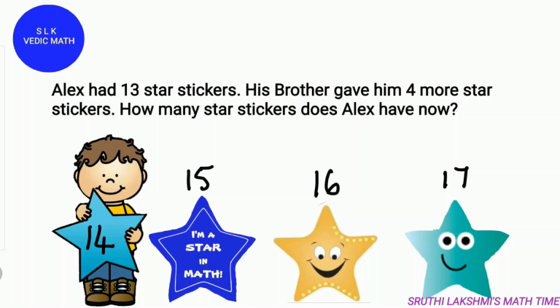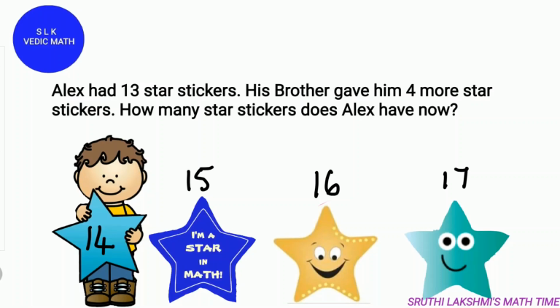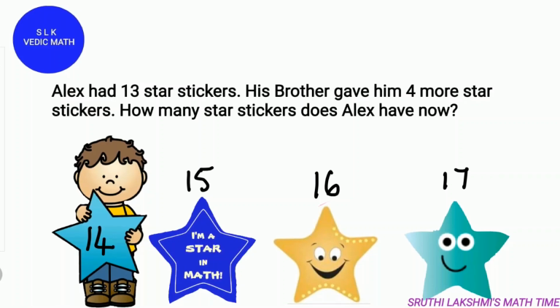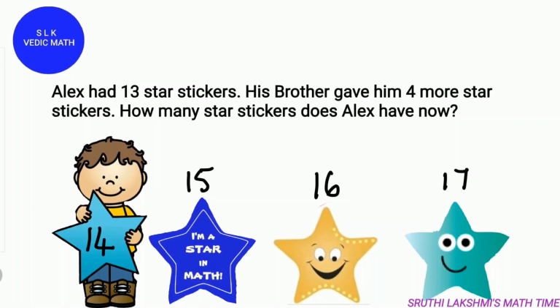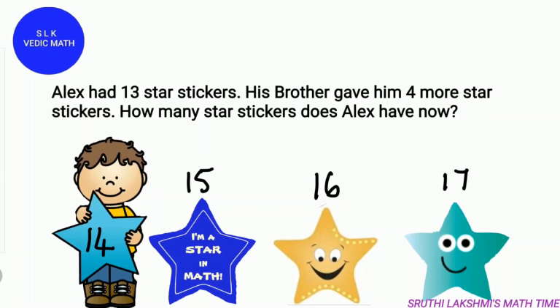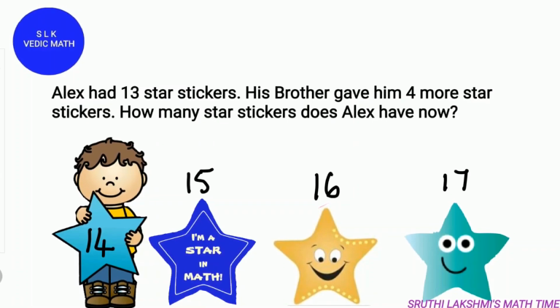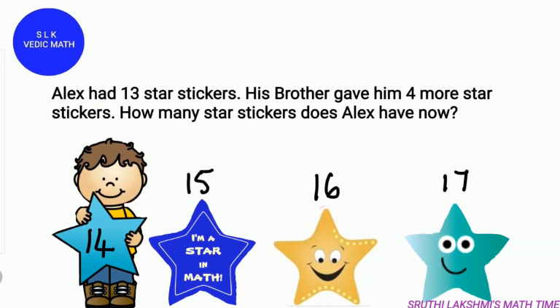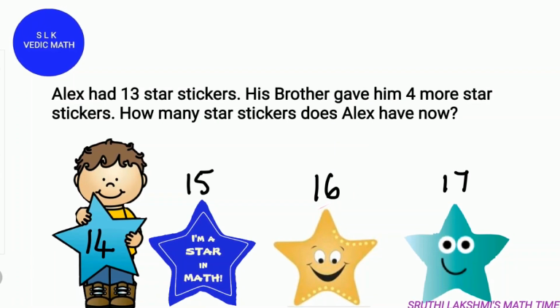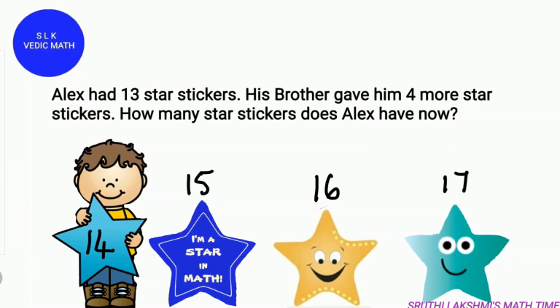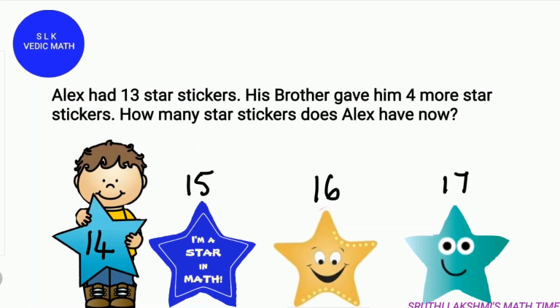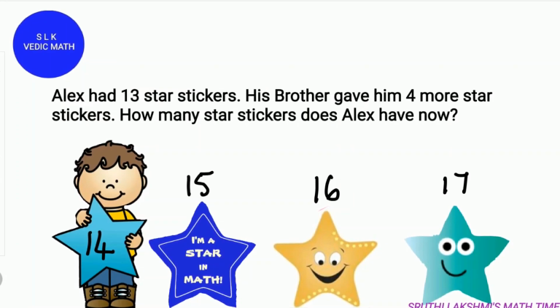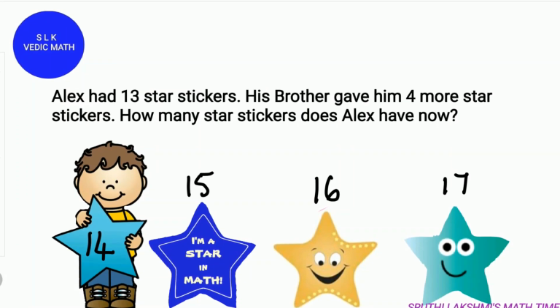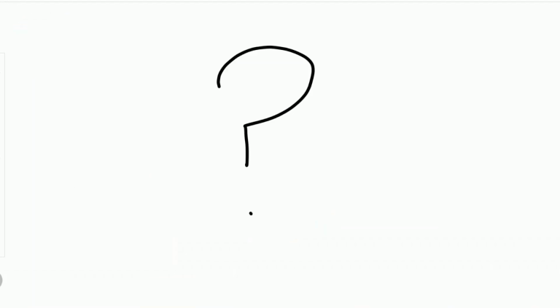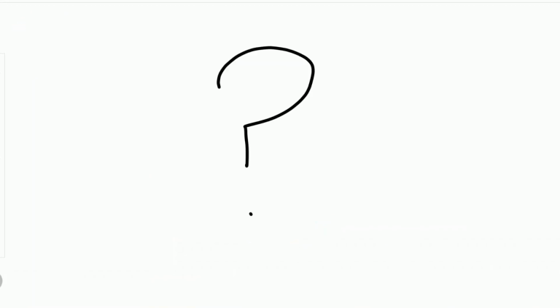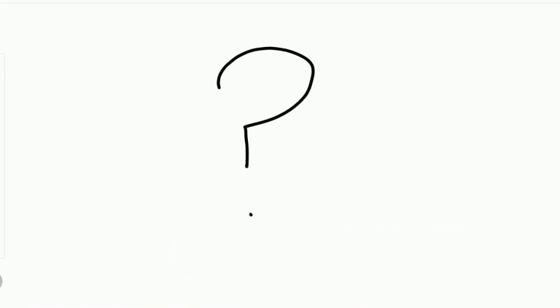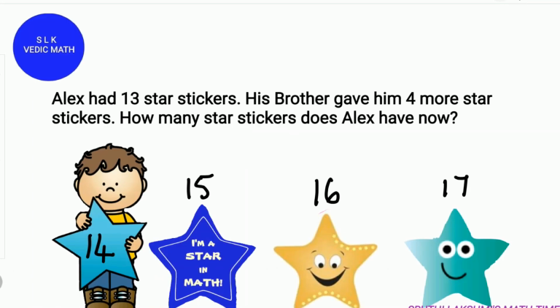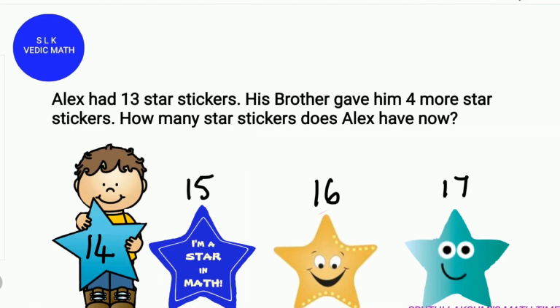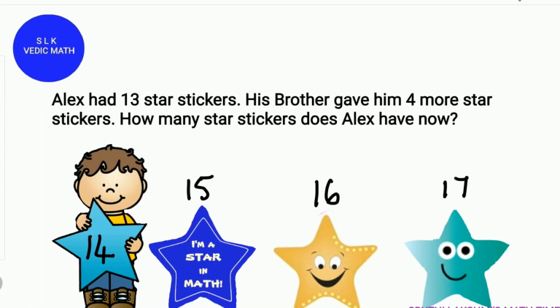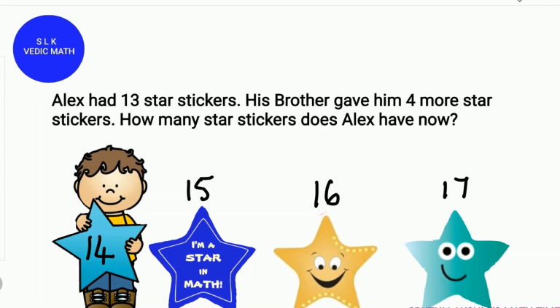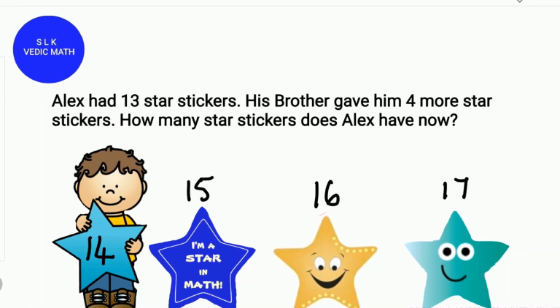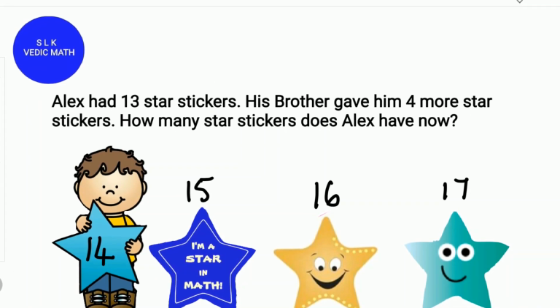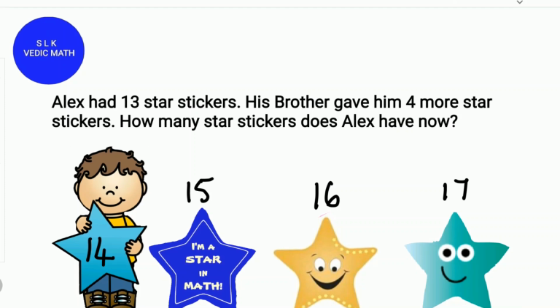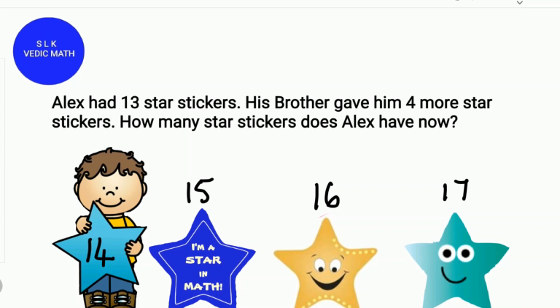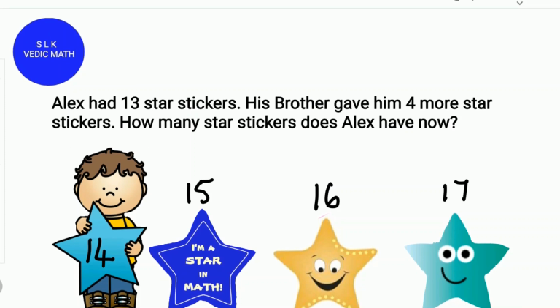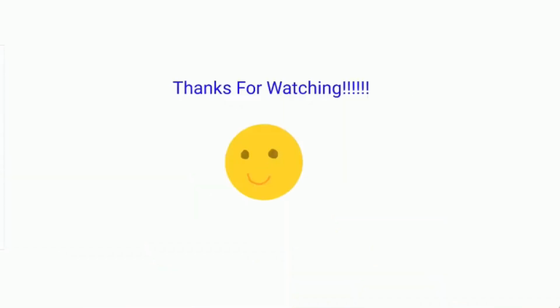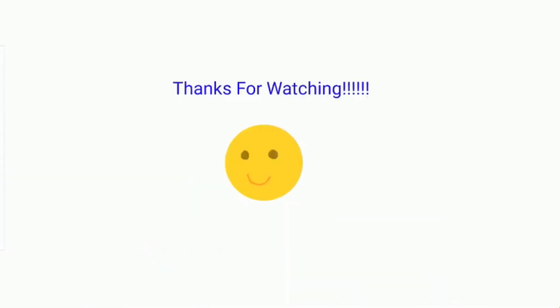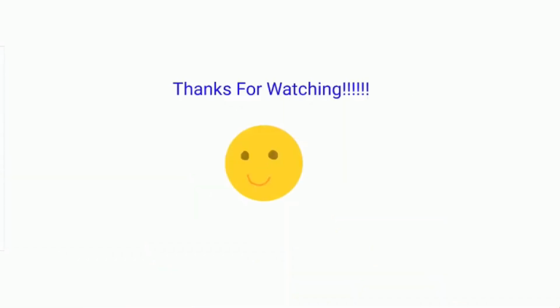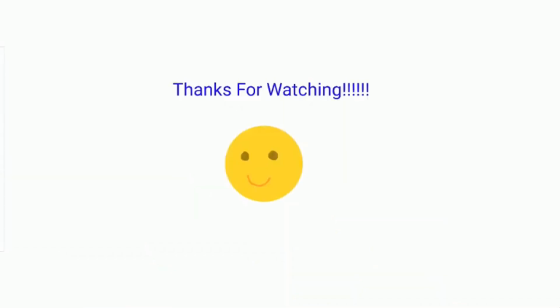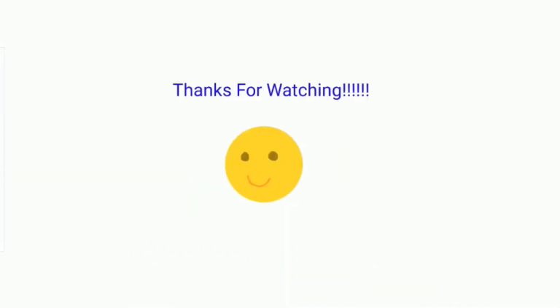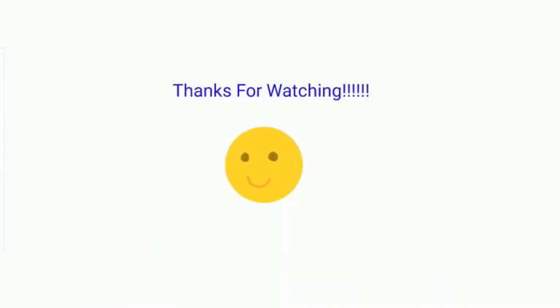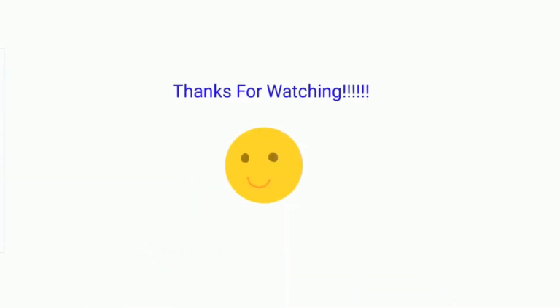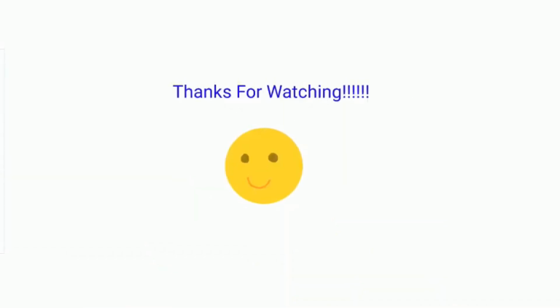Kids, do you like star stickers? Well, I do. Thanks for watching.